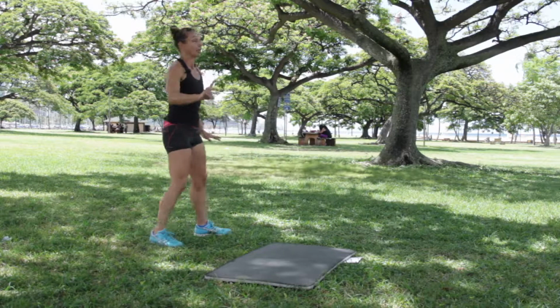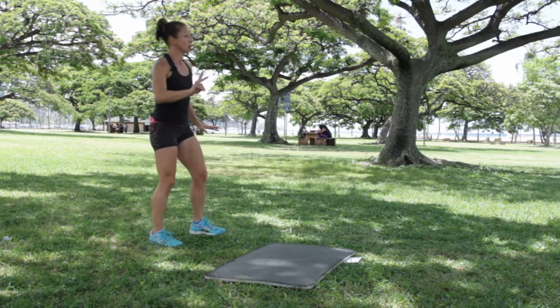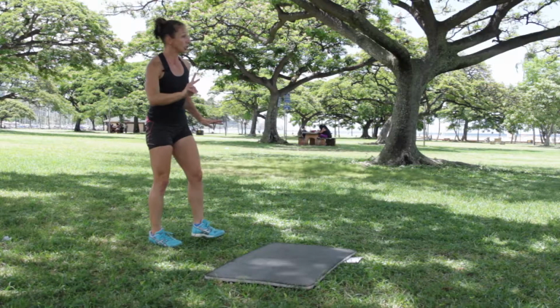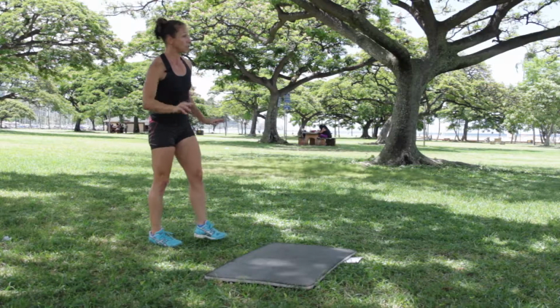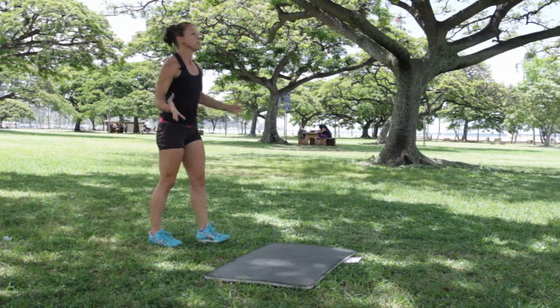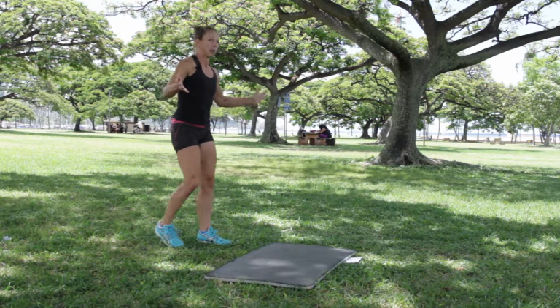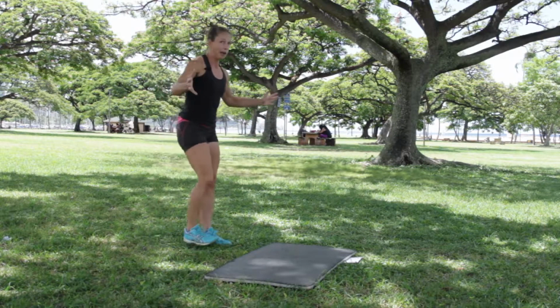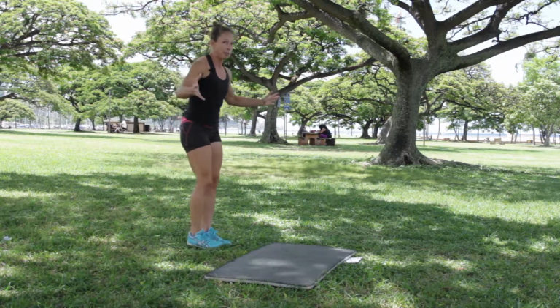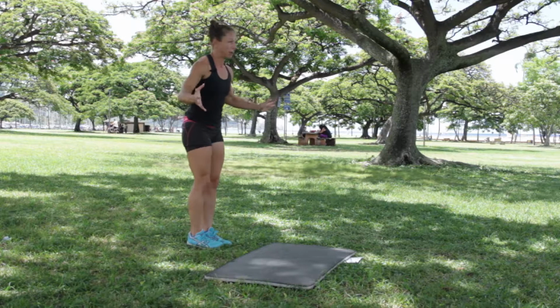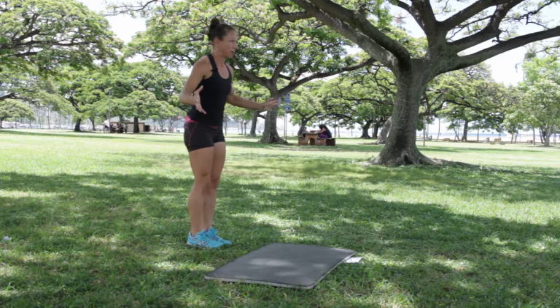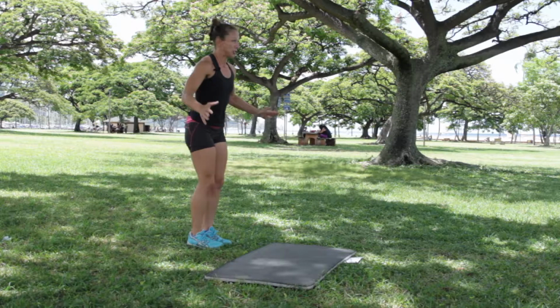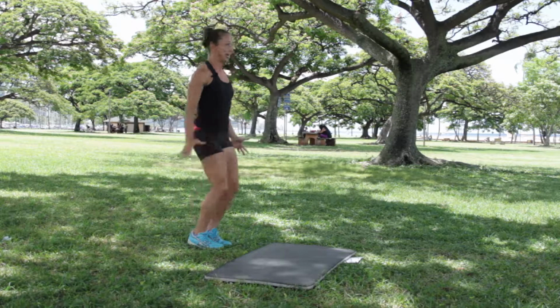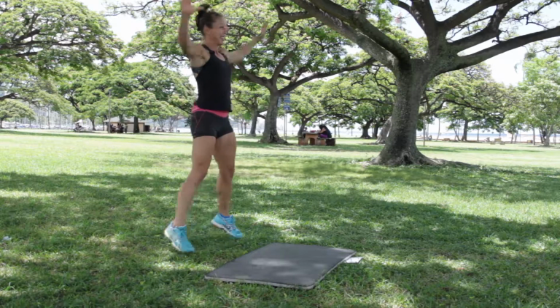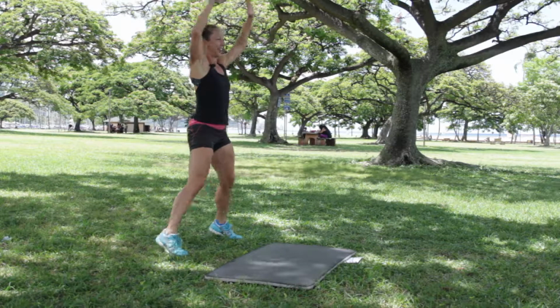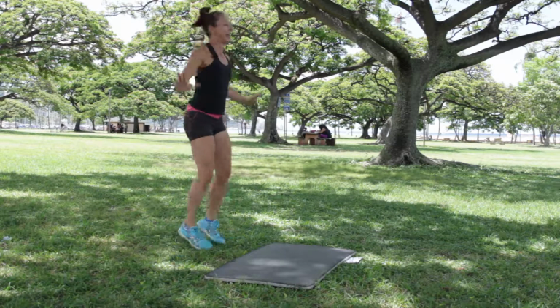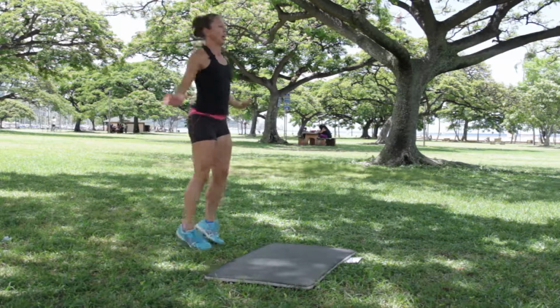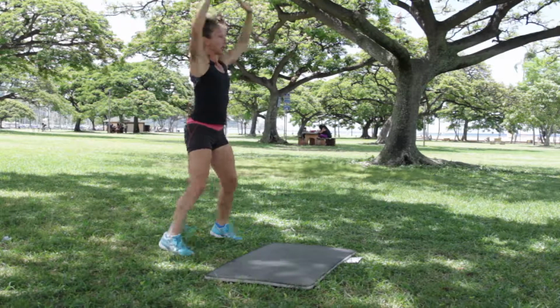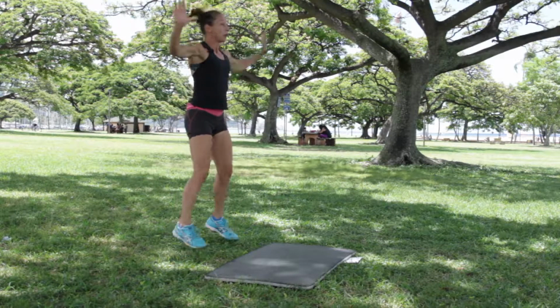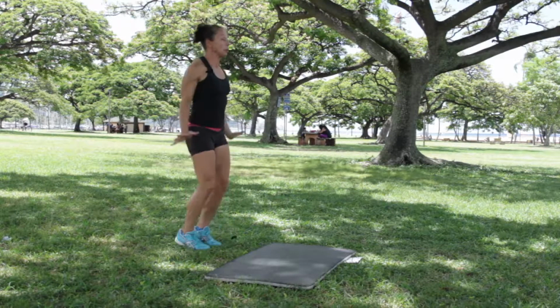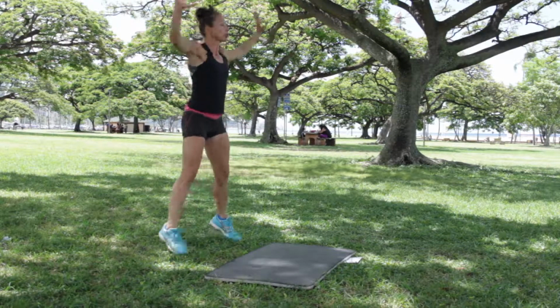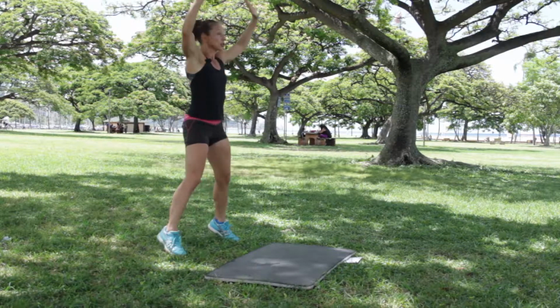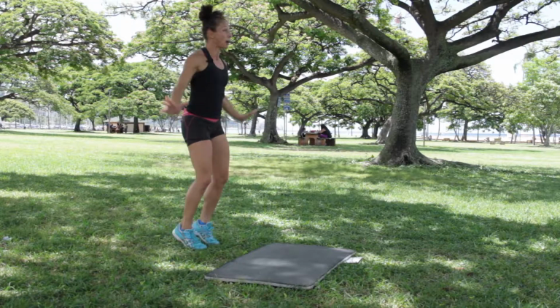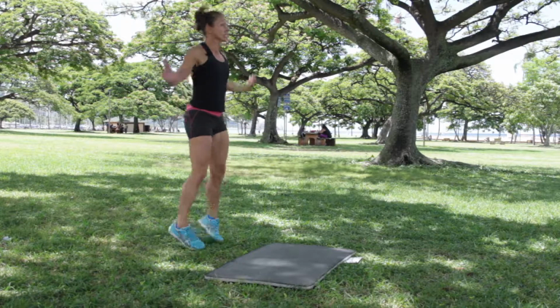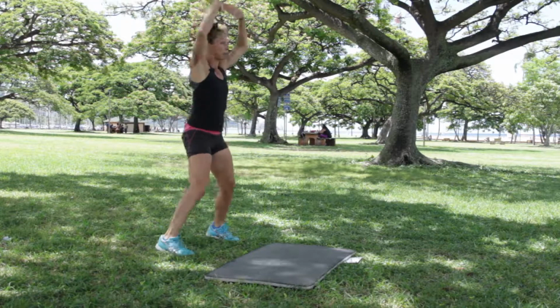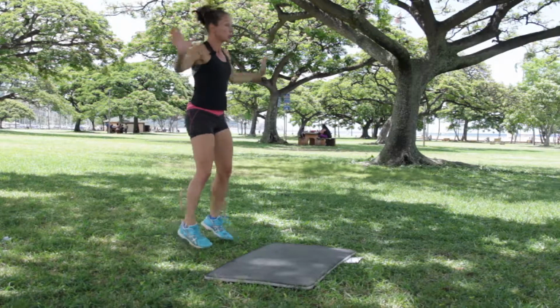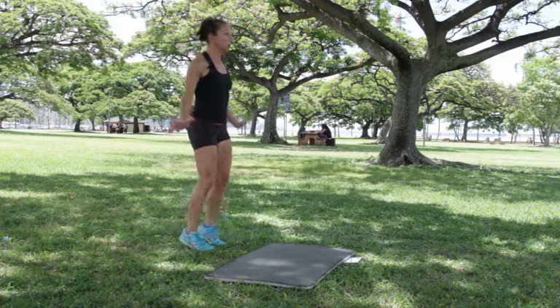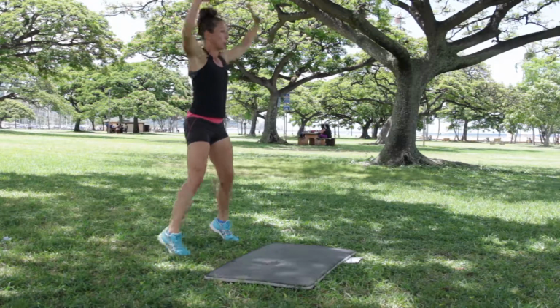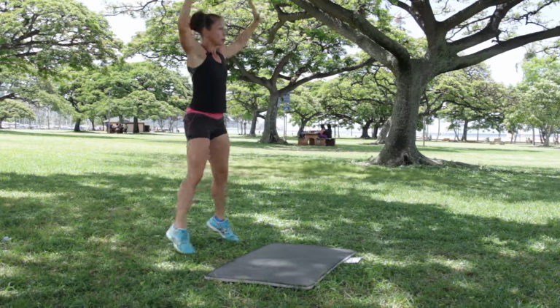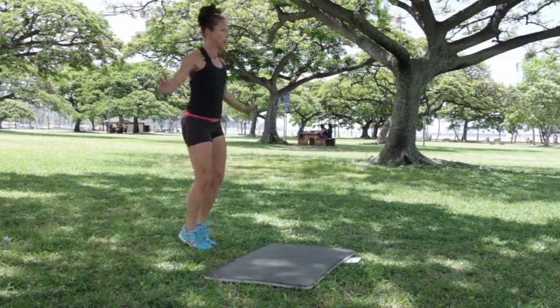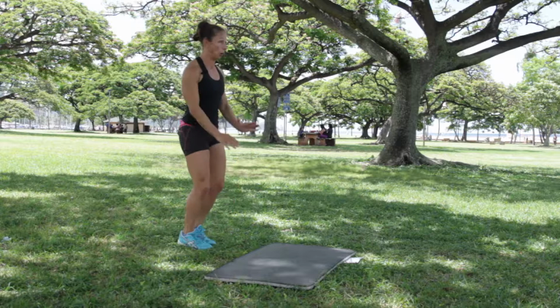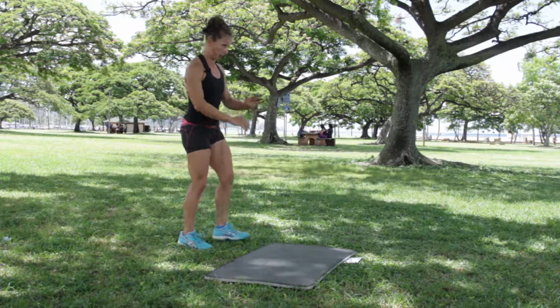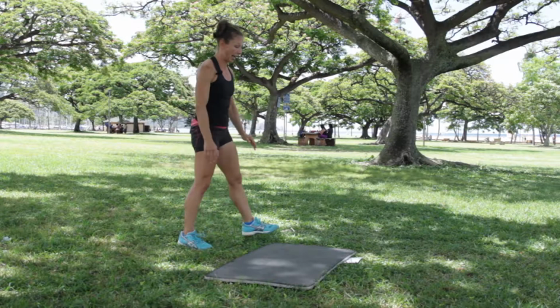Number two, jumping jacks. We want you to push those arms today — push and pull, push and pull.